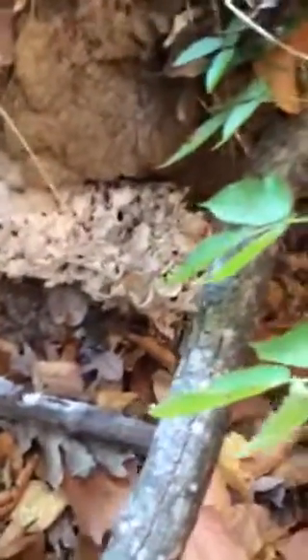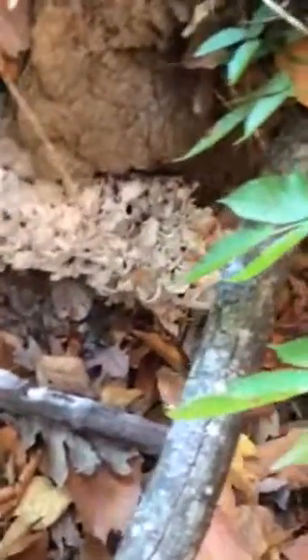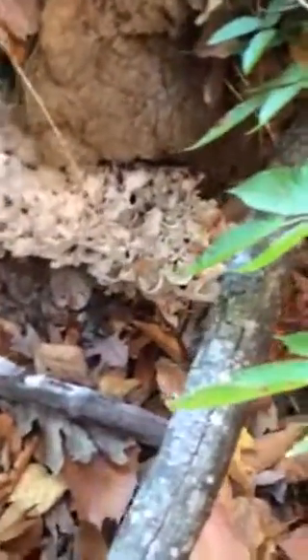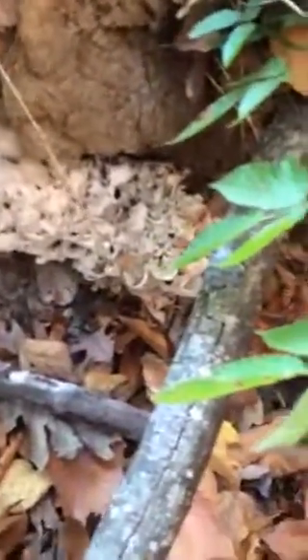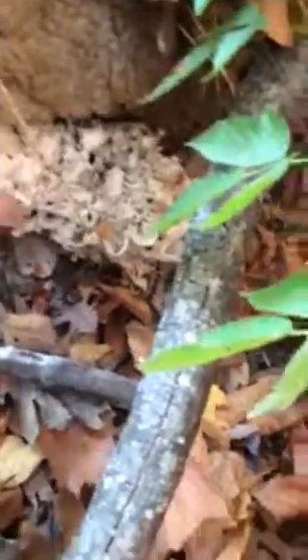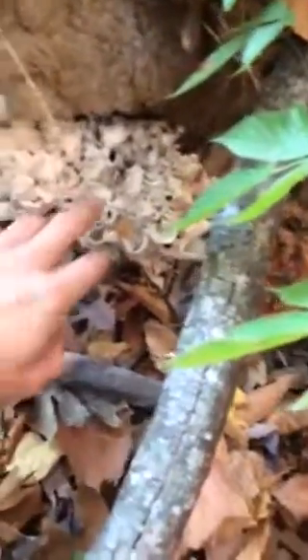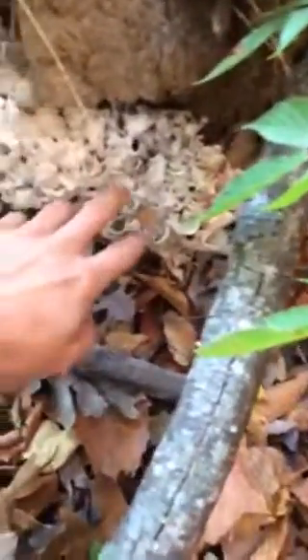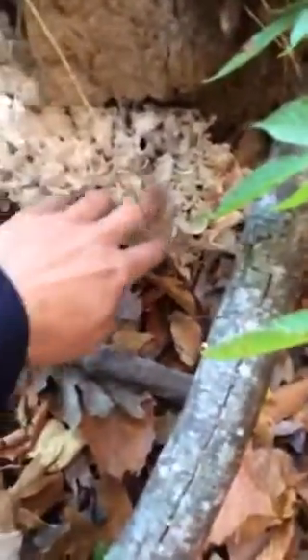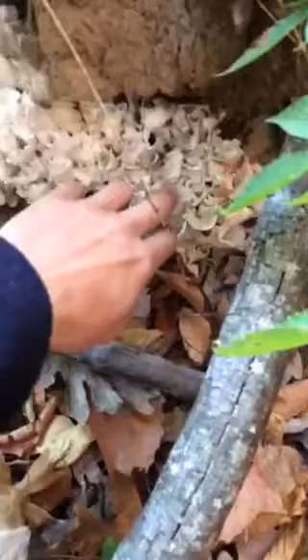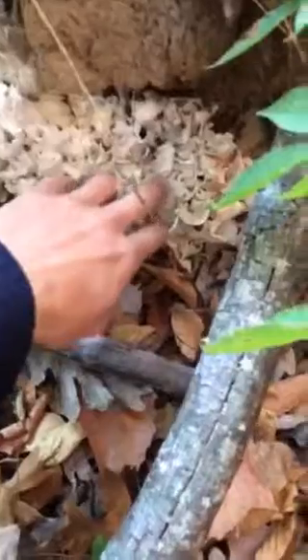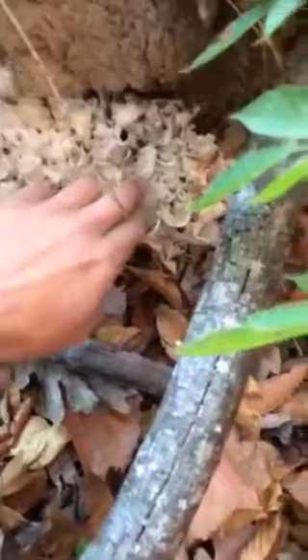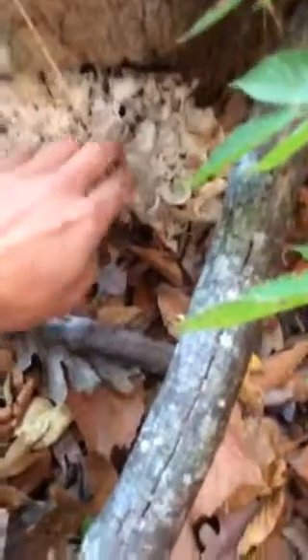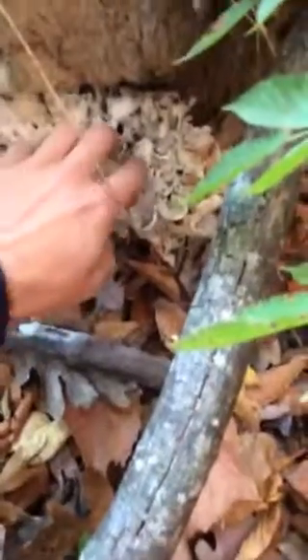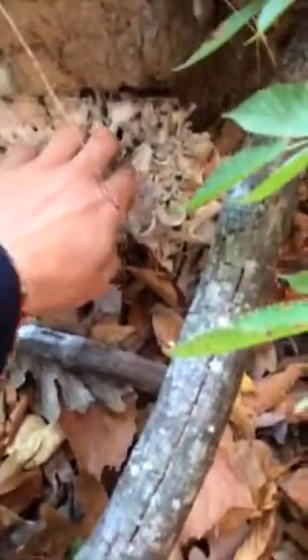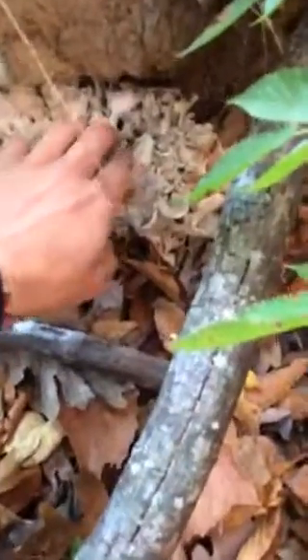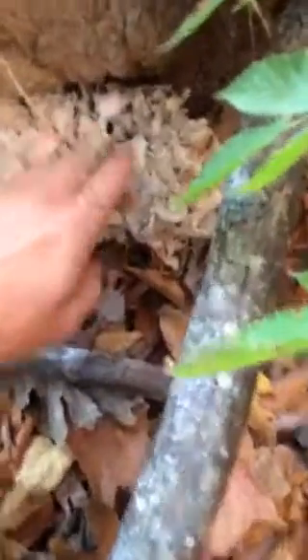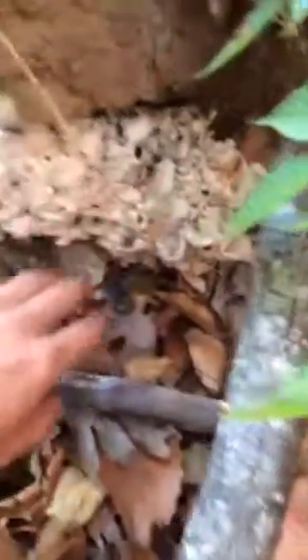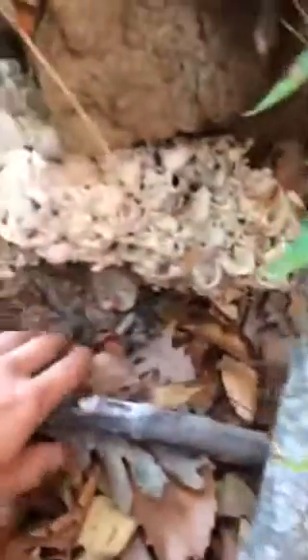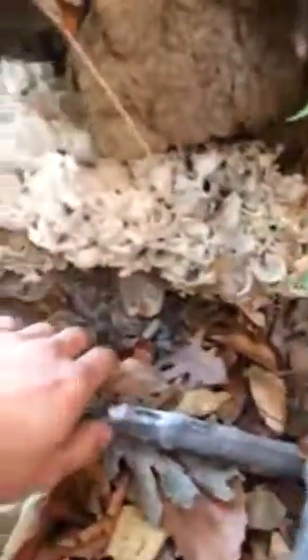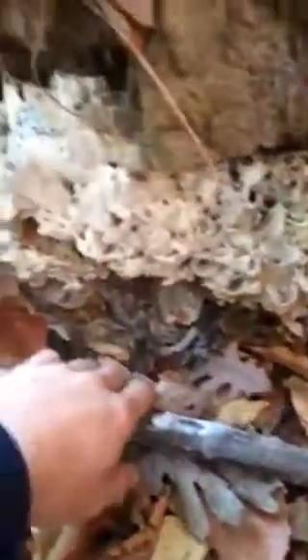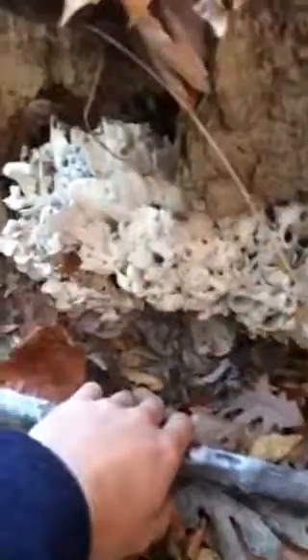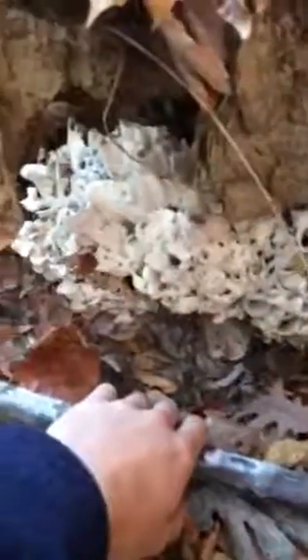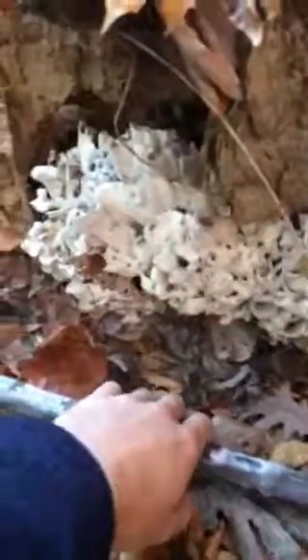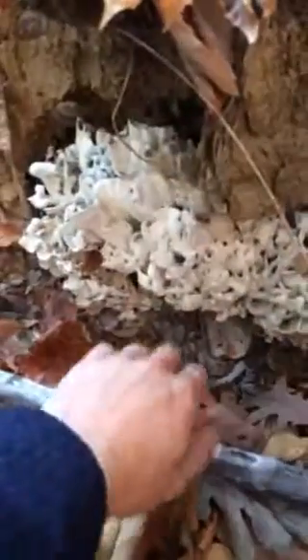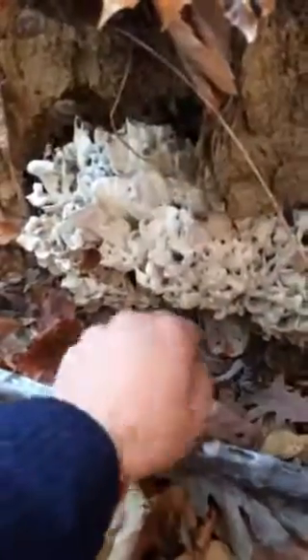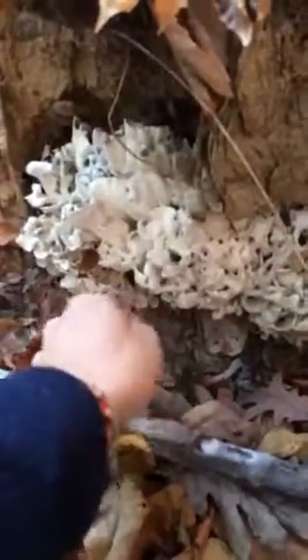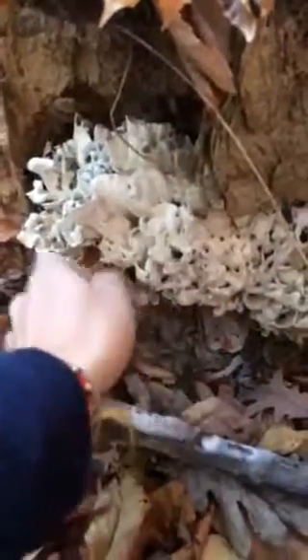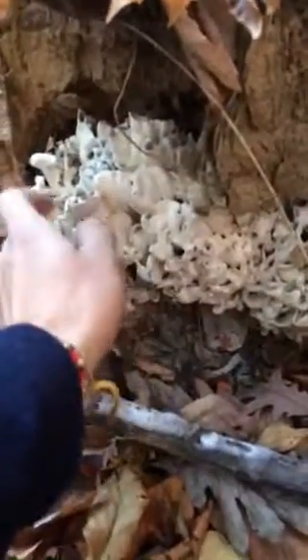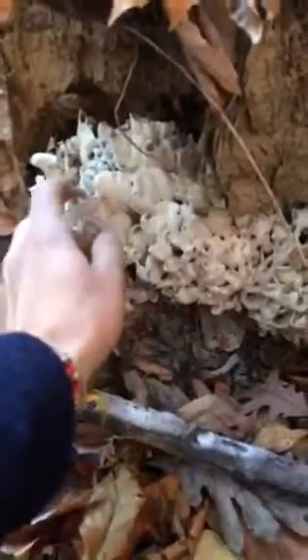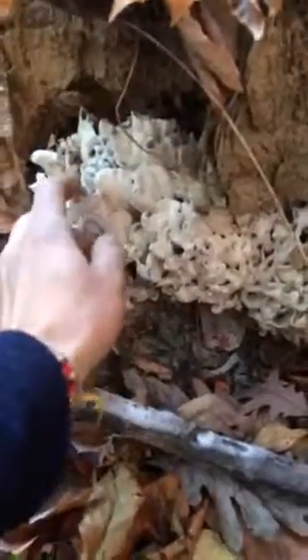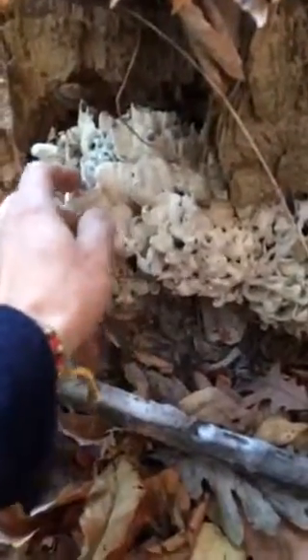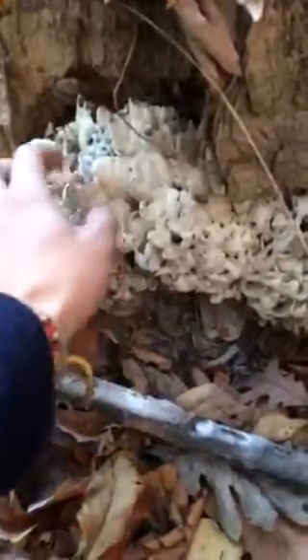This is a gourmet edible mushroom. It's absolutely fantastic. It's also medicinal.